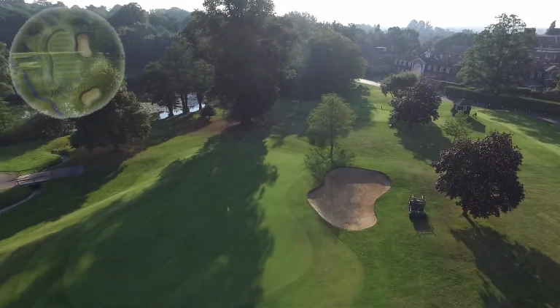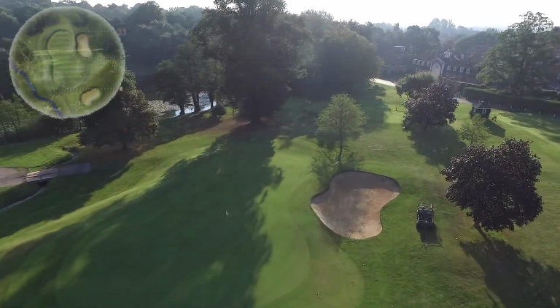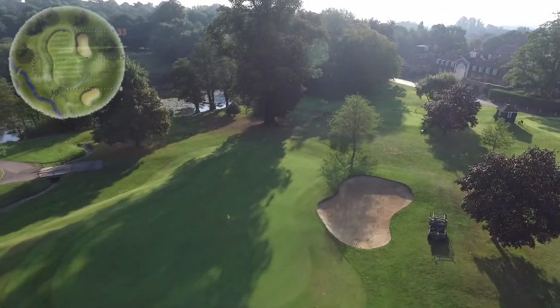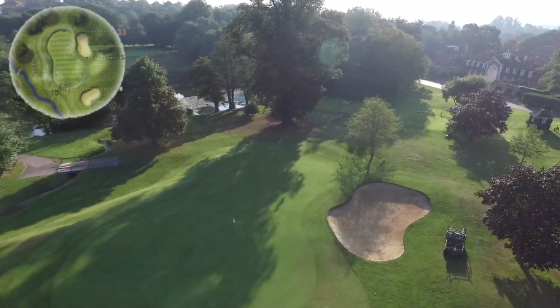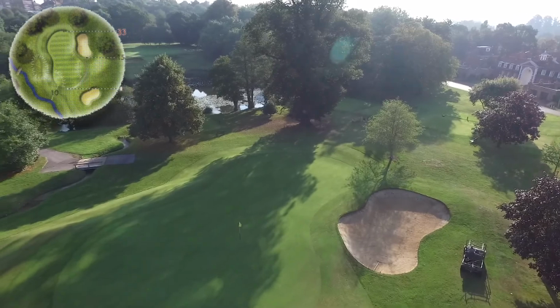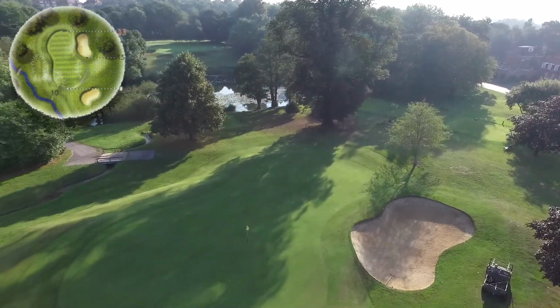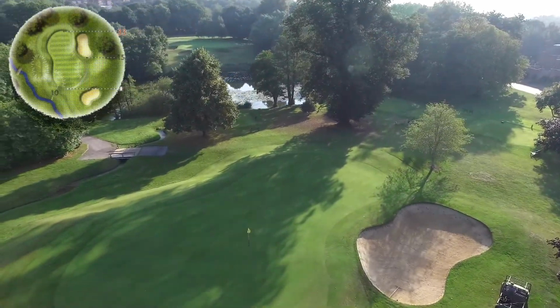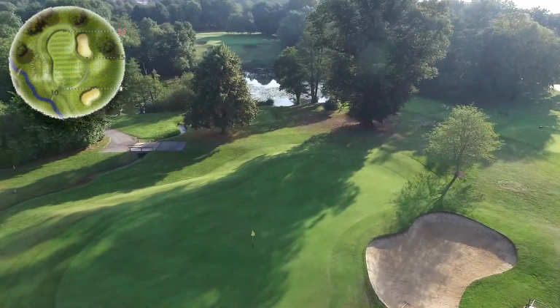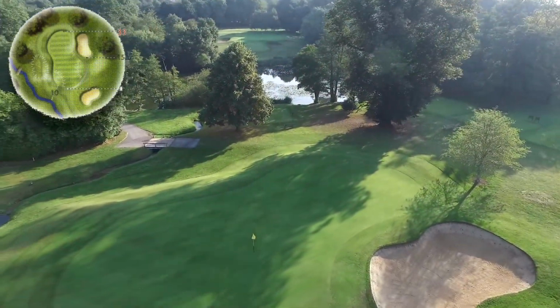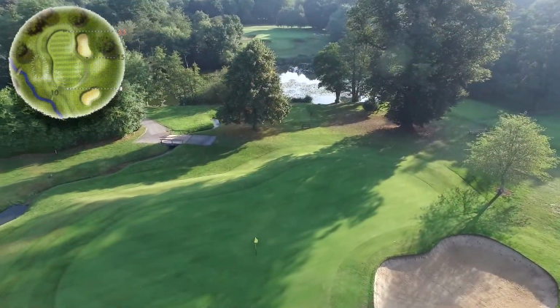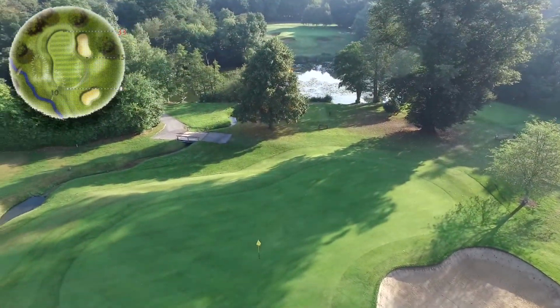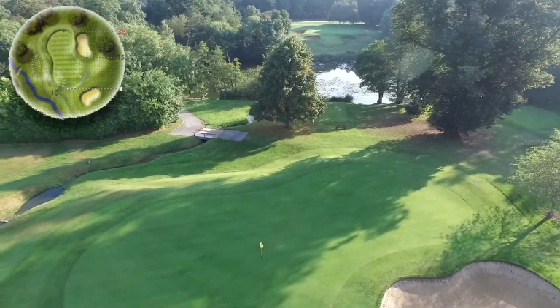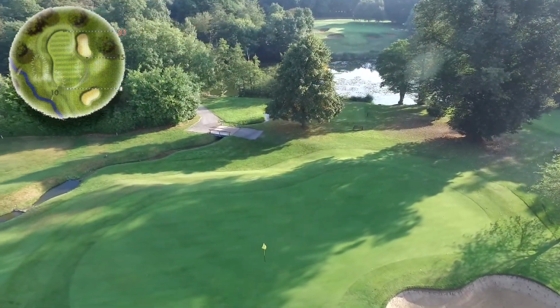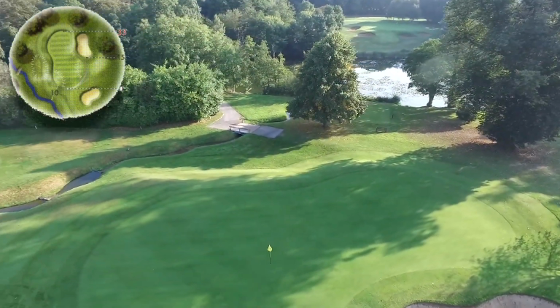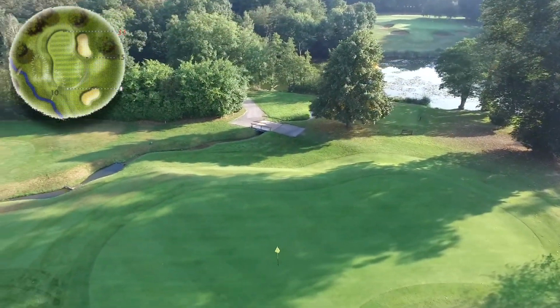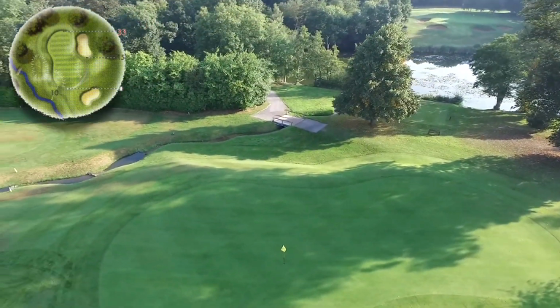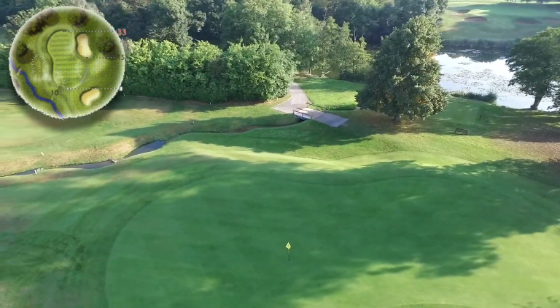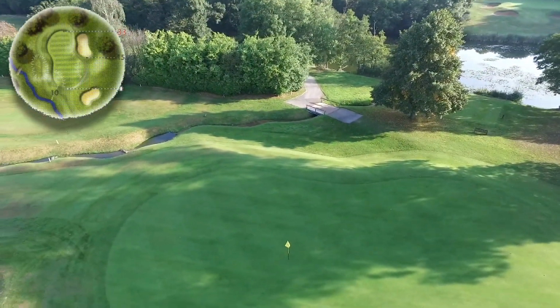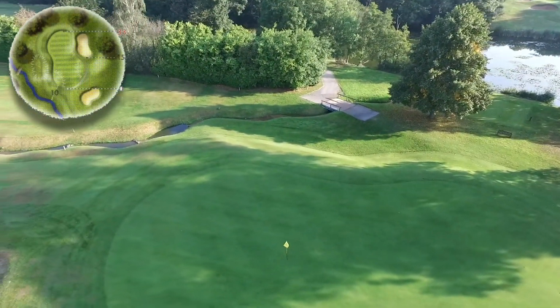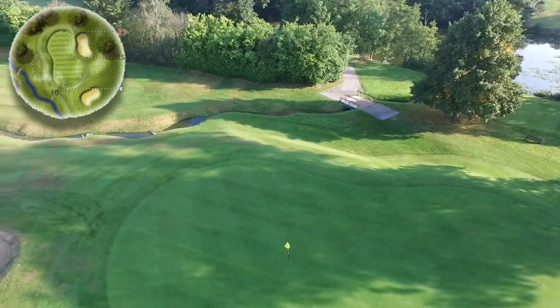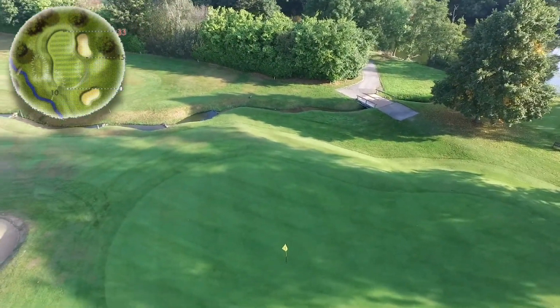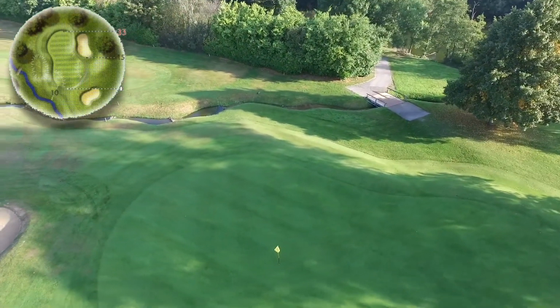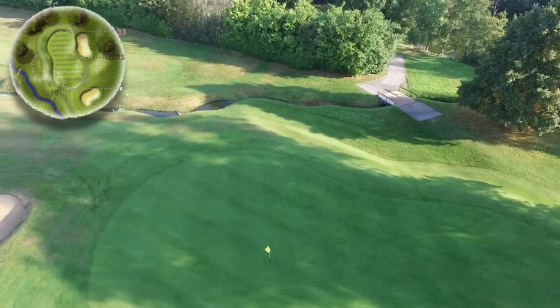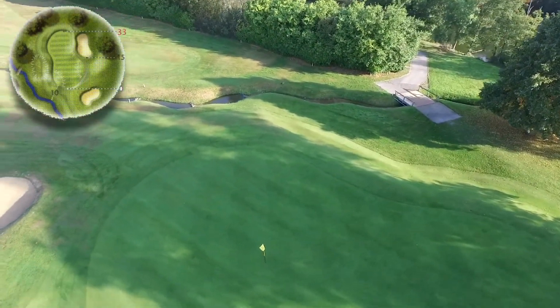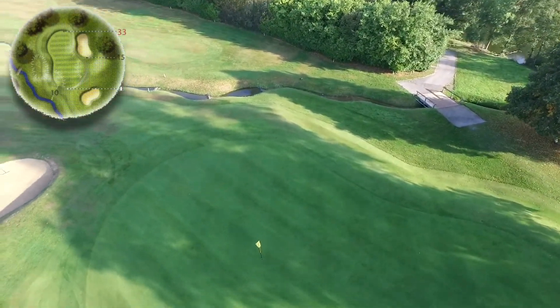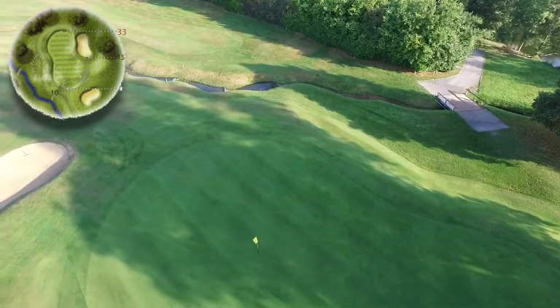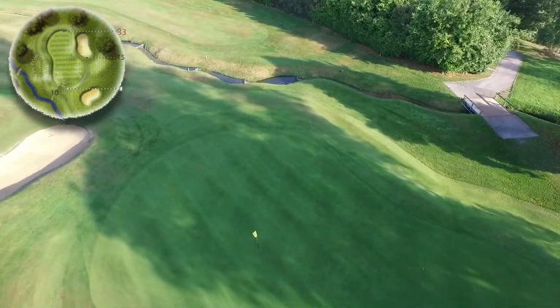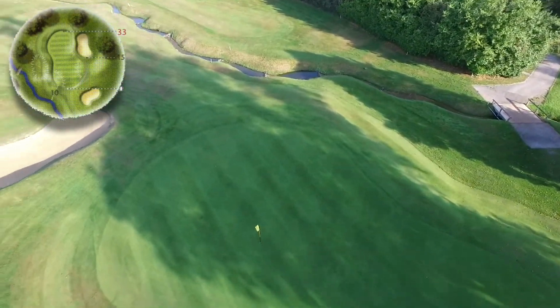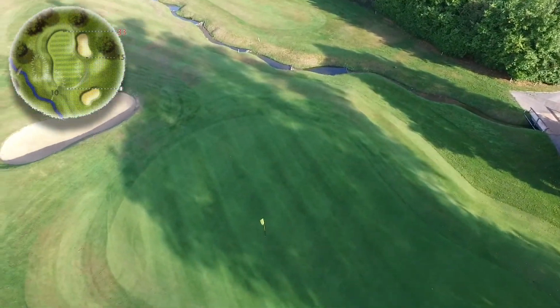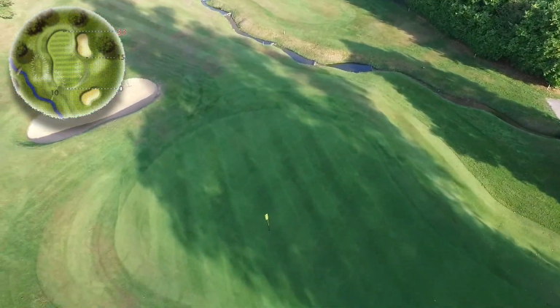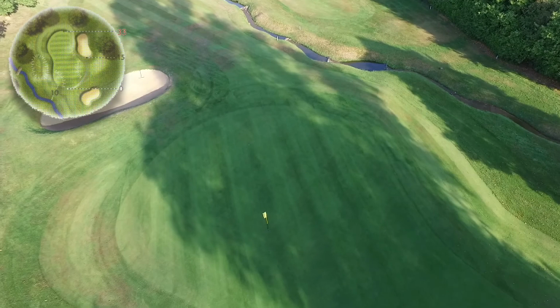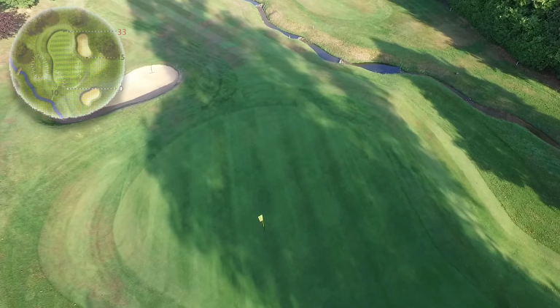Your approach to the green will see two deep greenside bunkers on the right-hand side and a large runoff on the left.